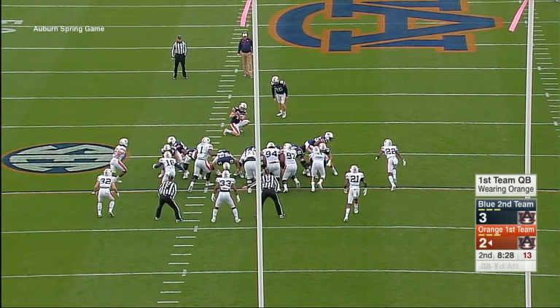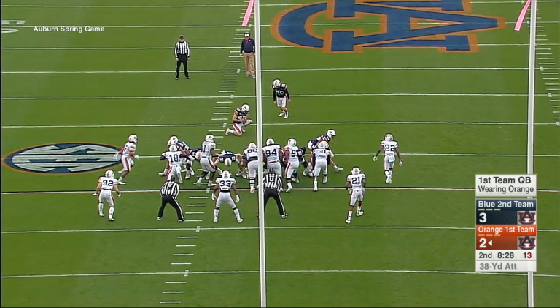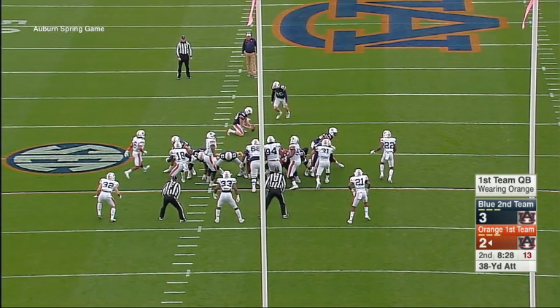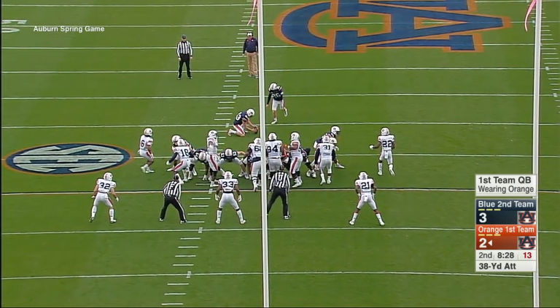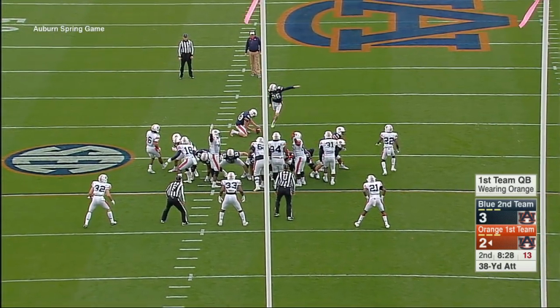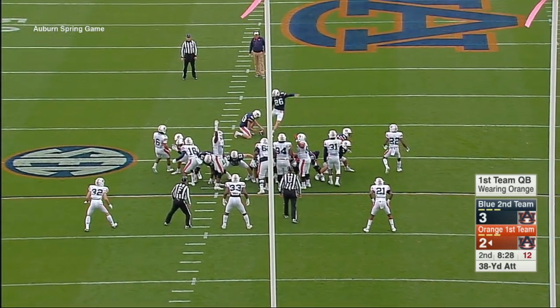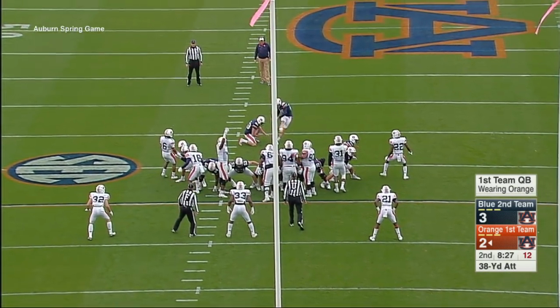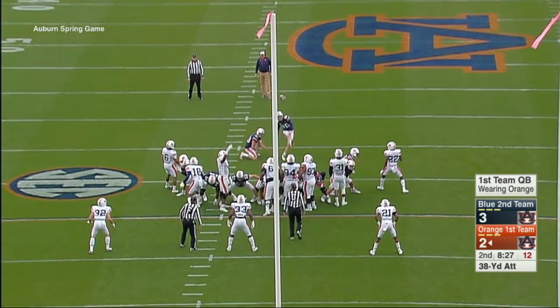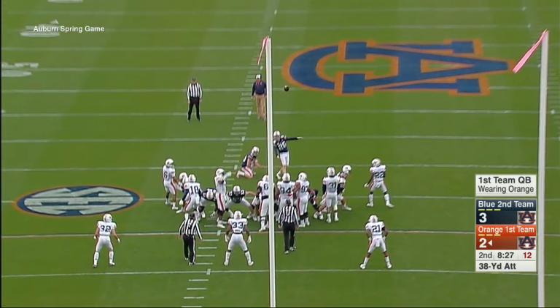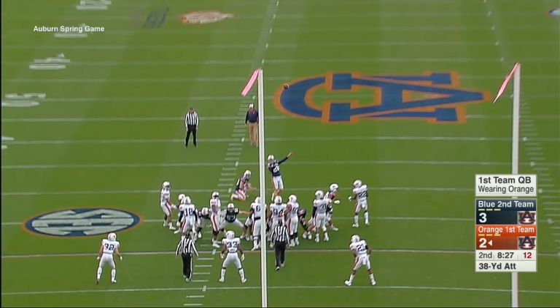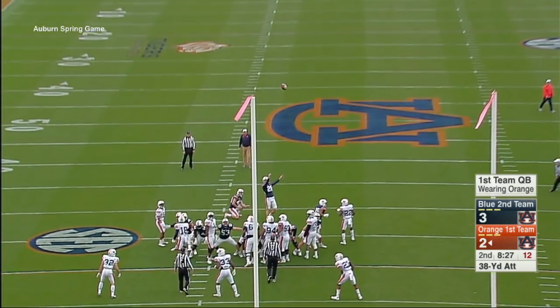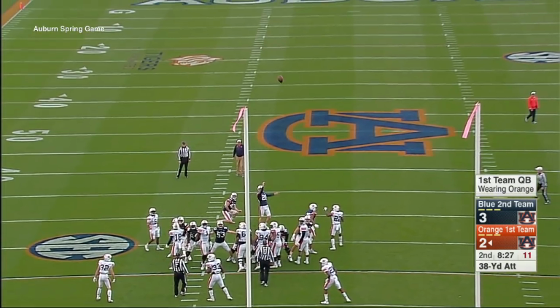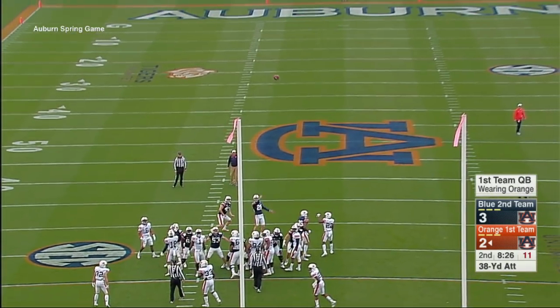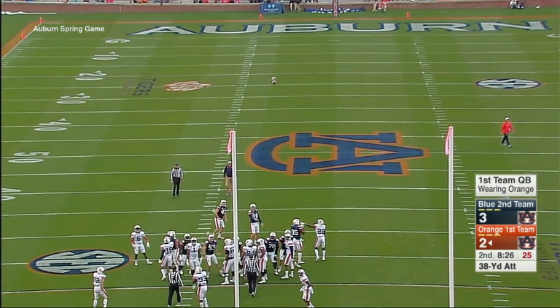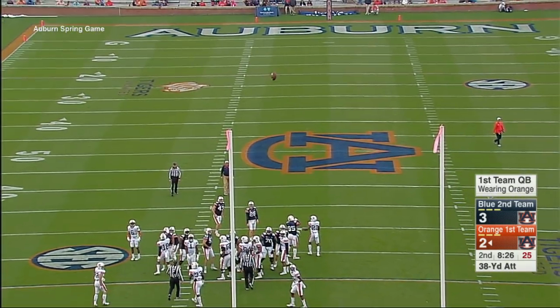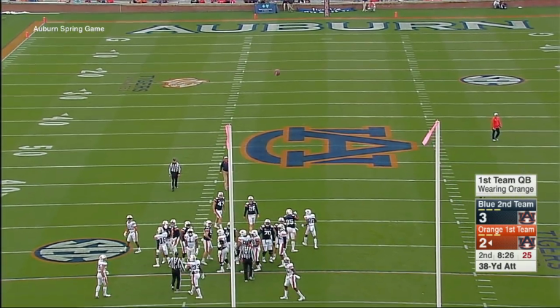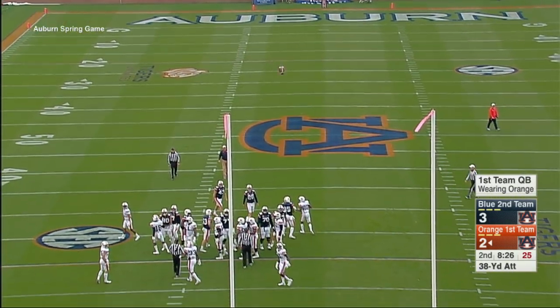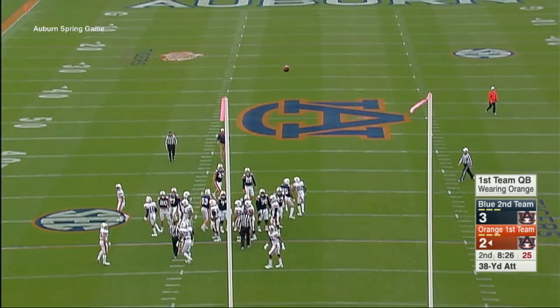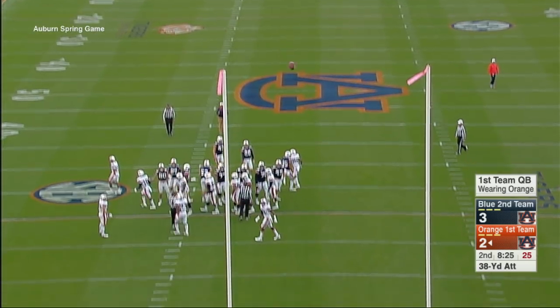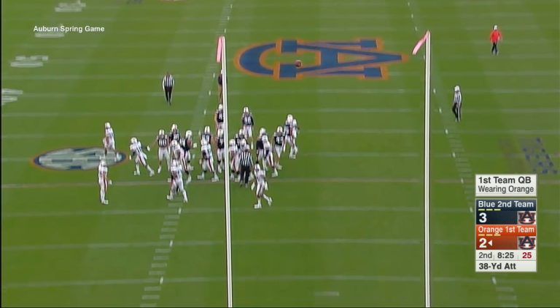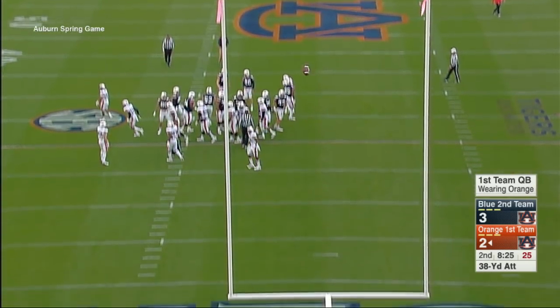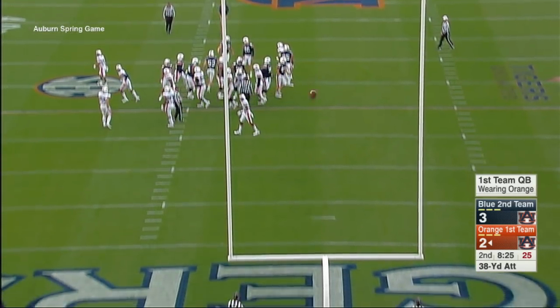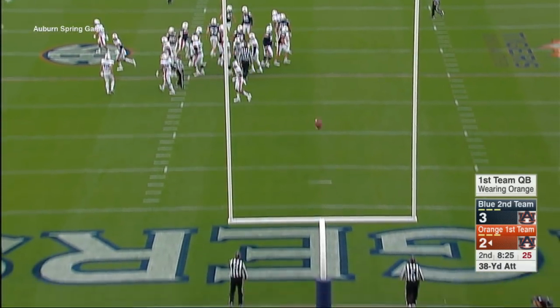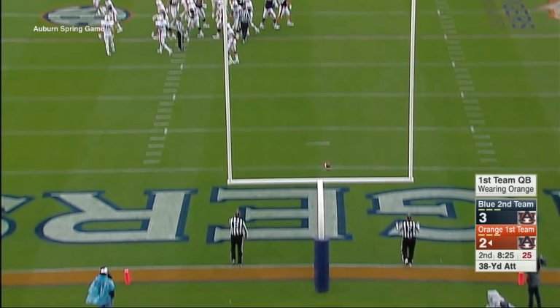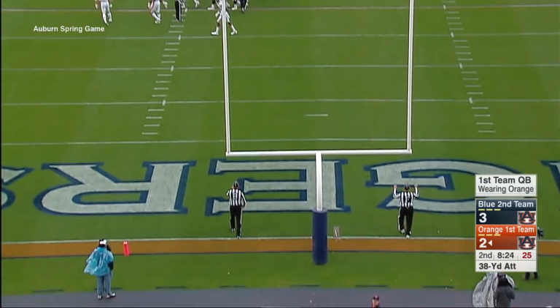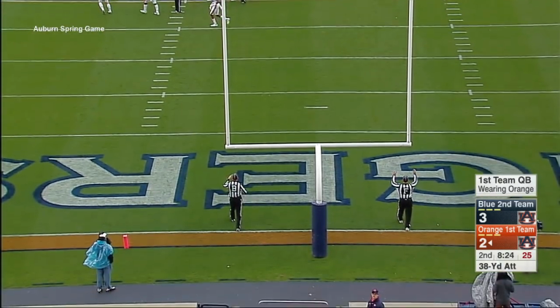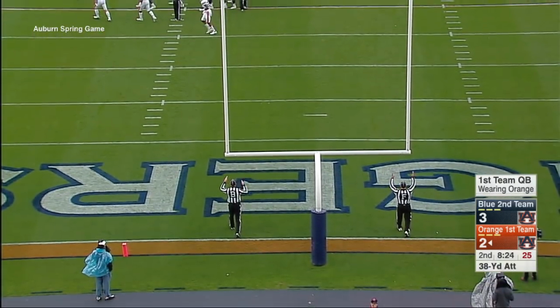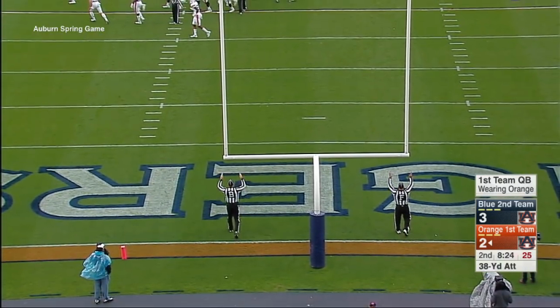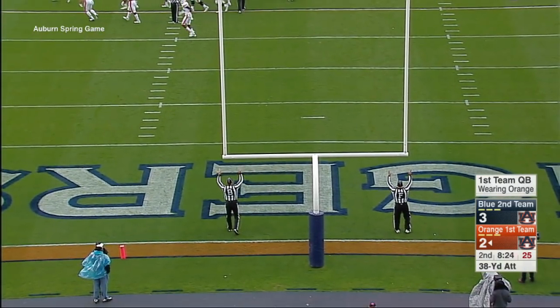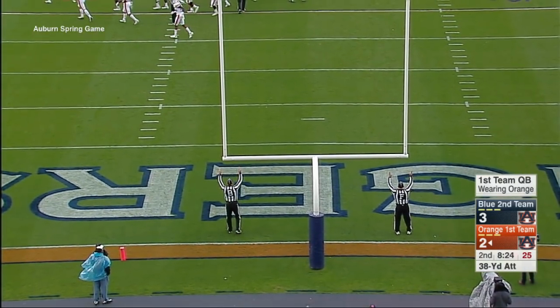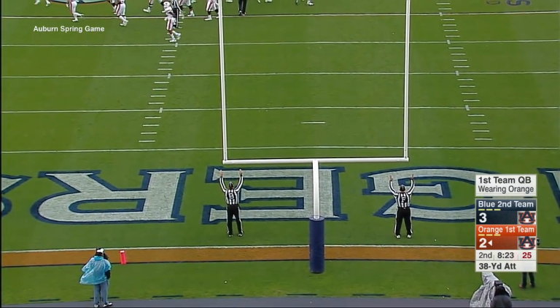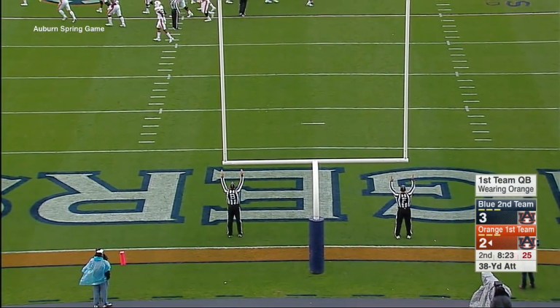Hold for me and Shannon, the hold is a good one, the kick is plenty long enough, and it is good.